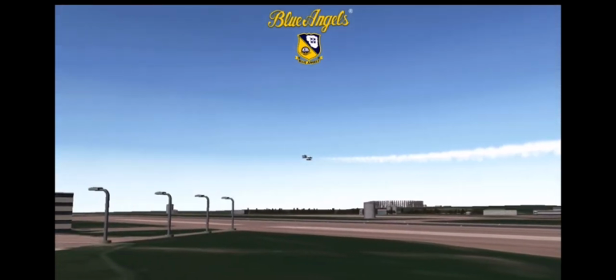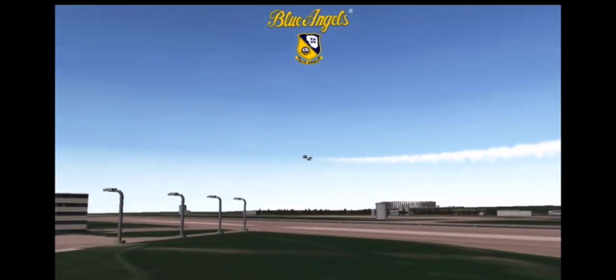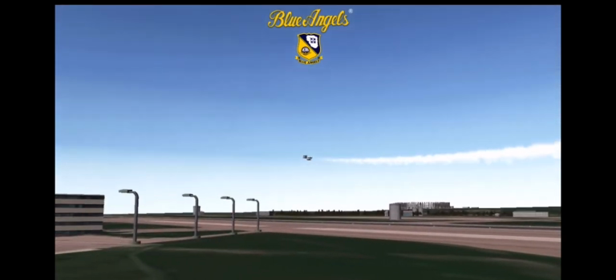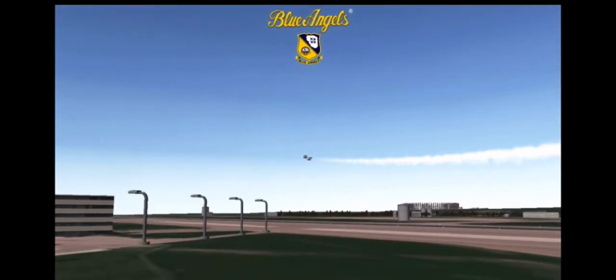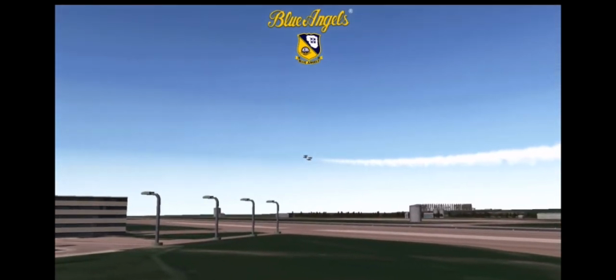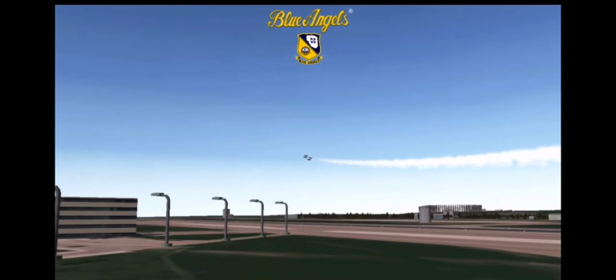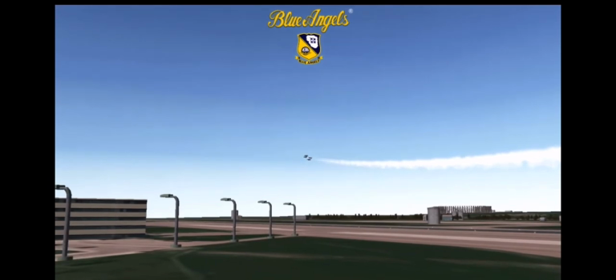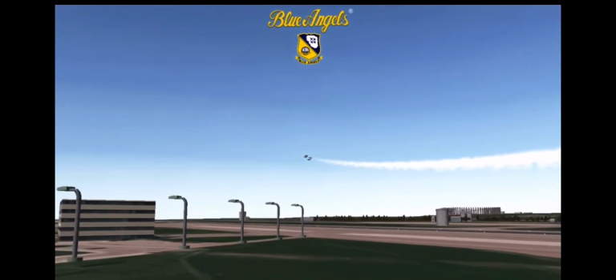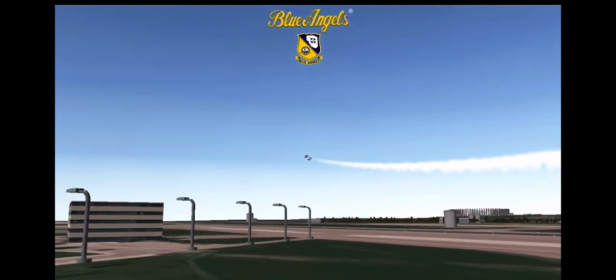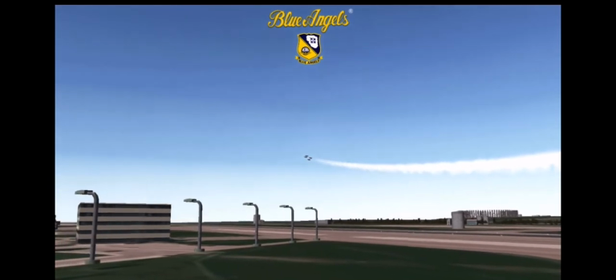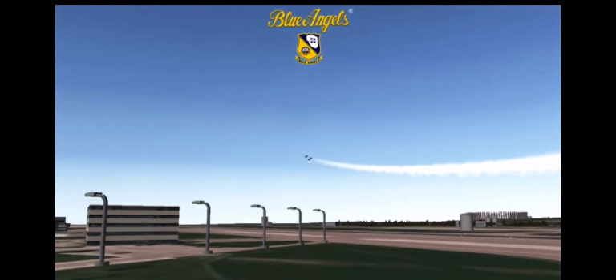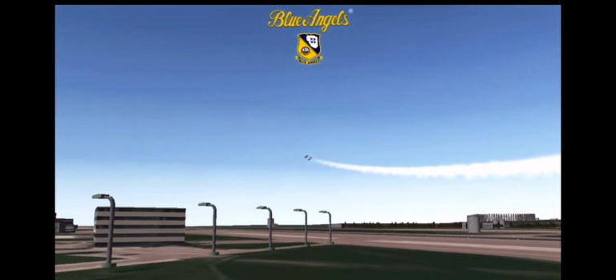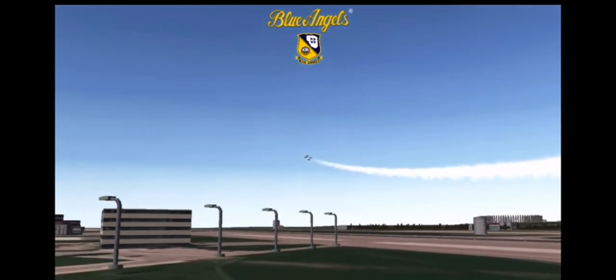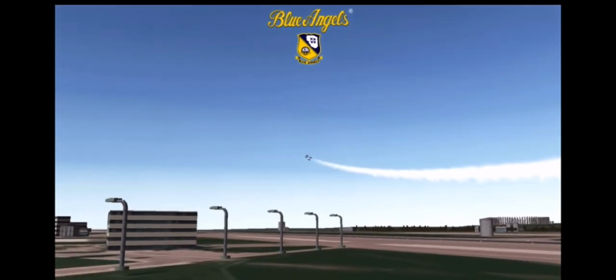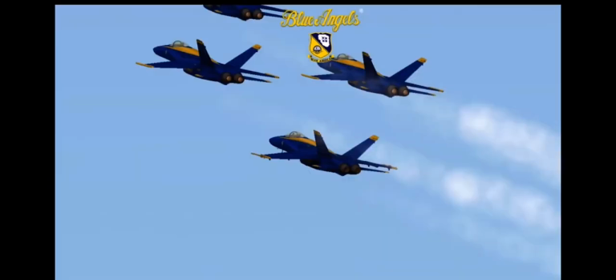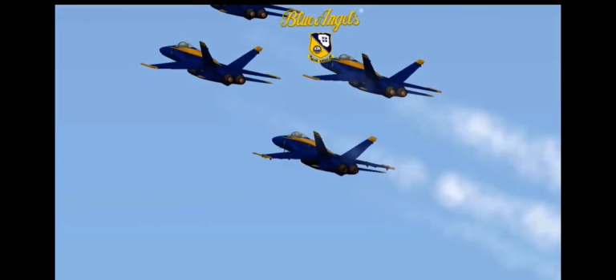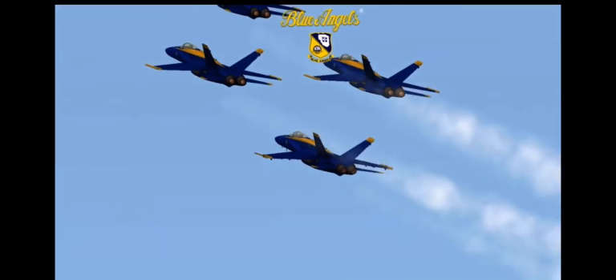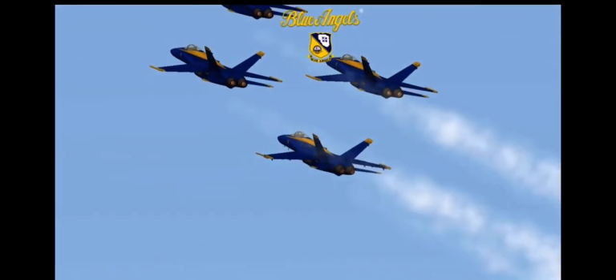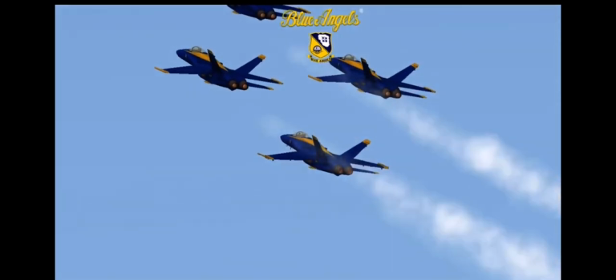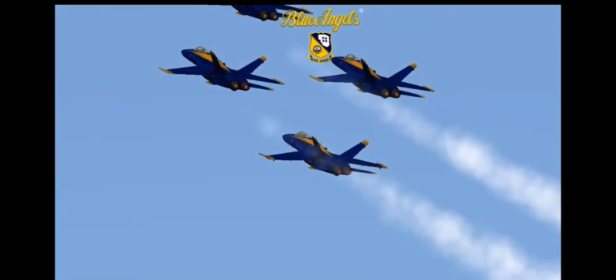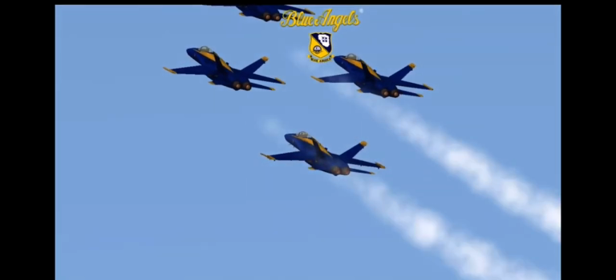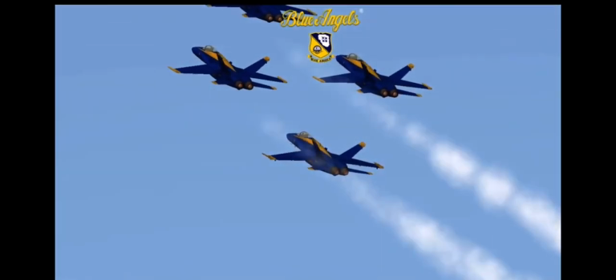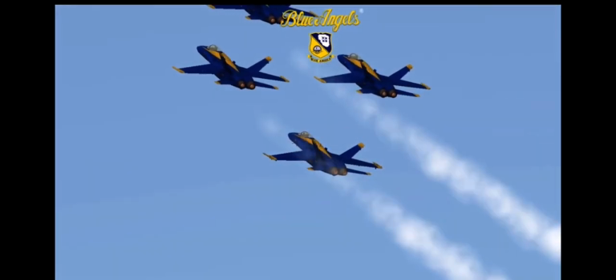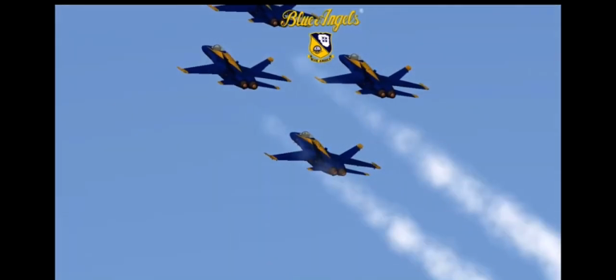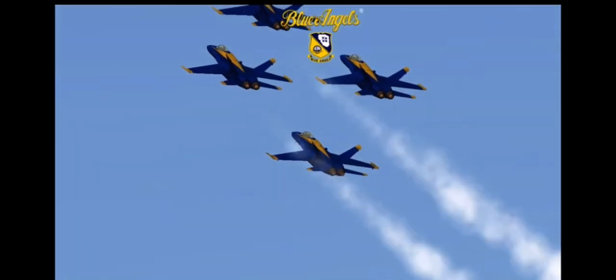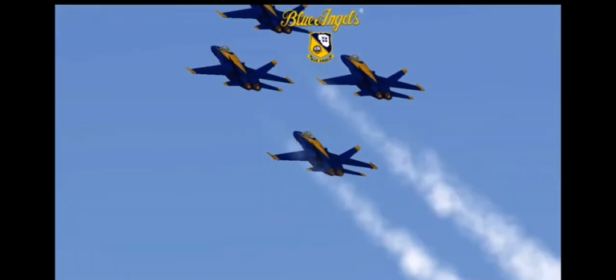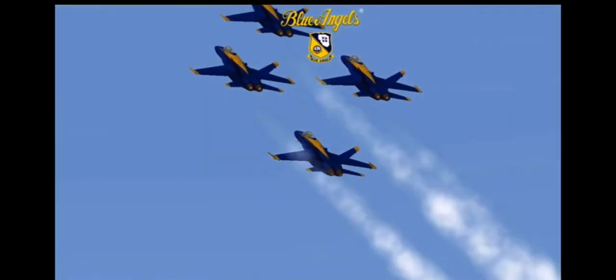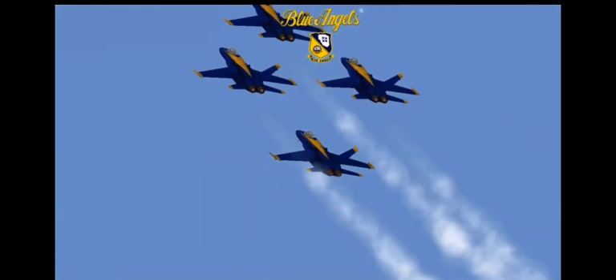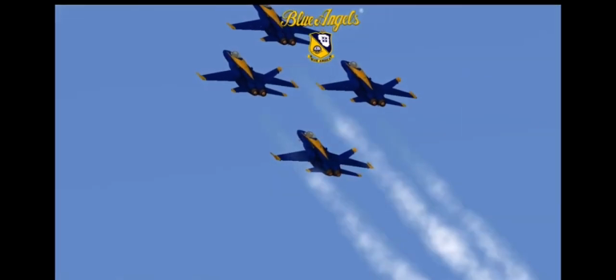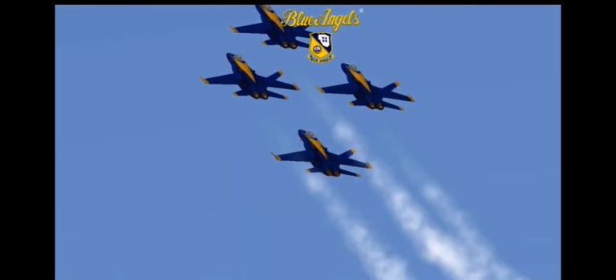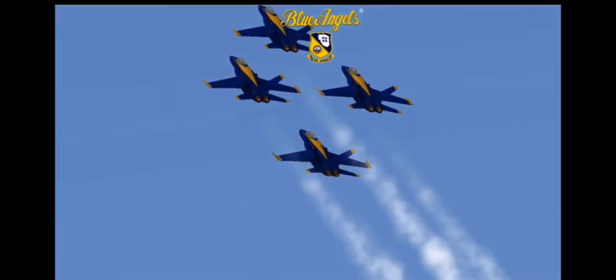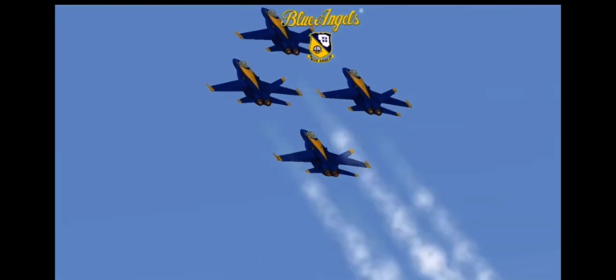Pulling up and into the vertical, the four diamond pilots will experience four times the force of gravity required to complete this looping maneuver.